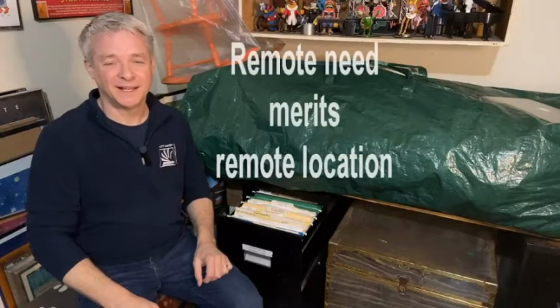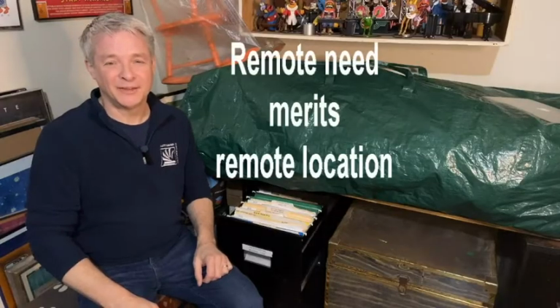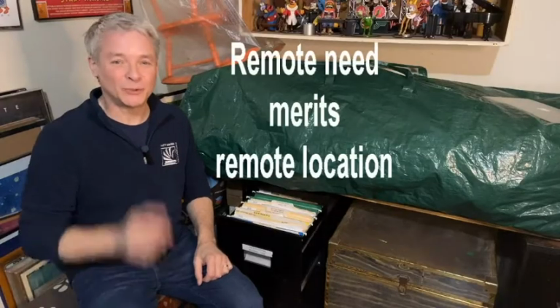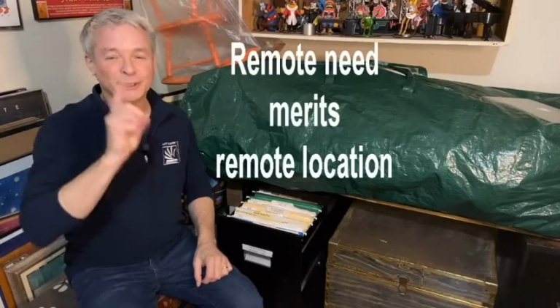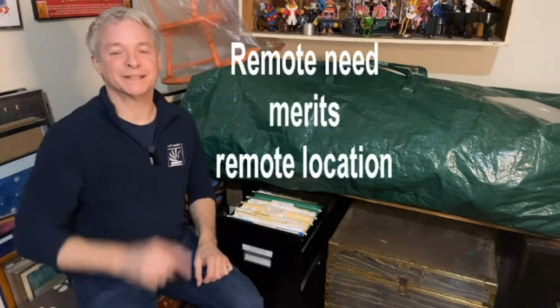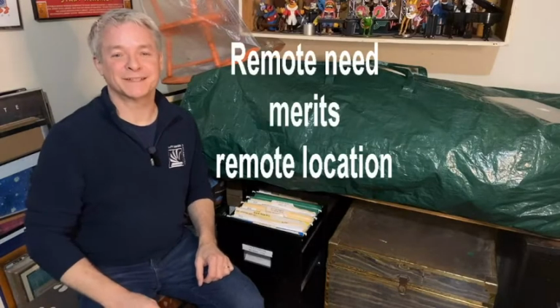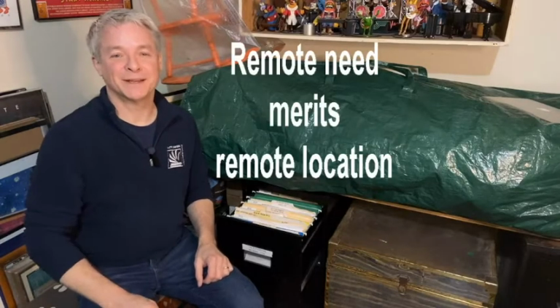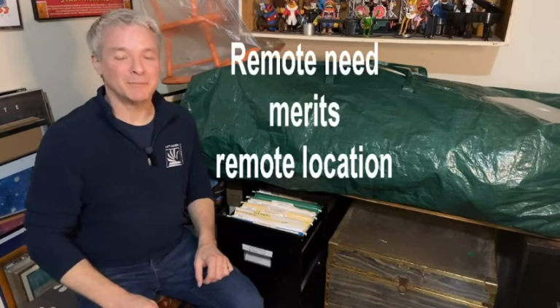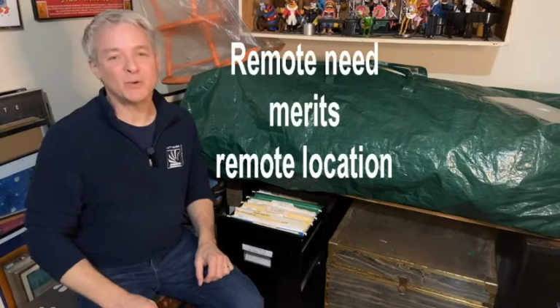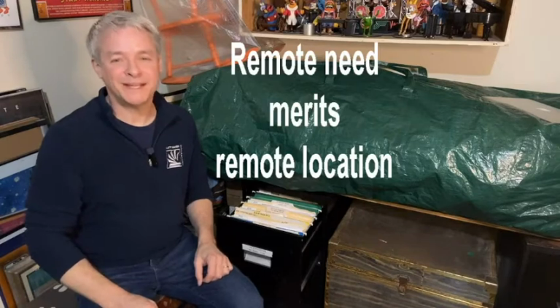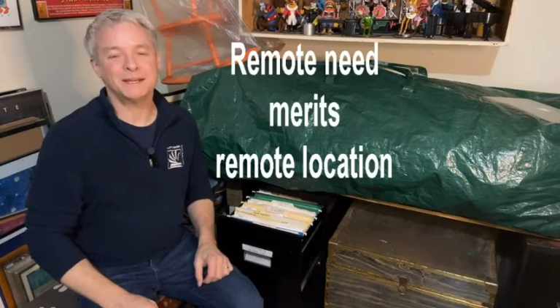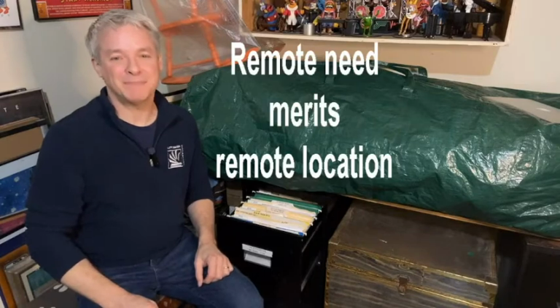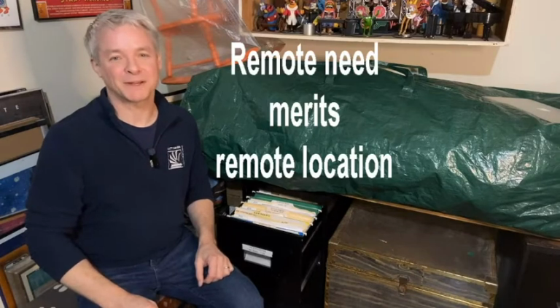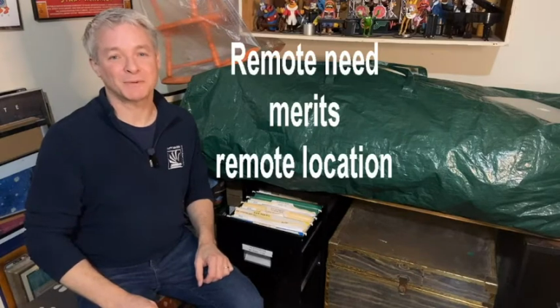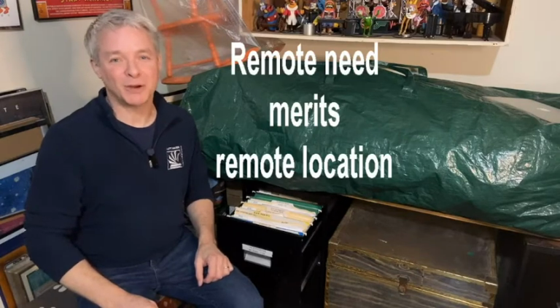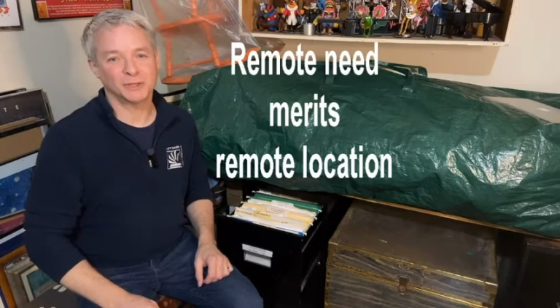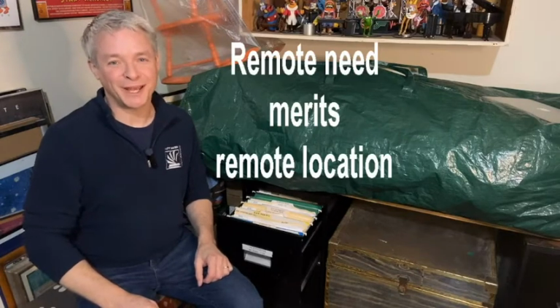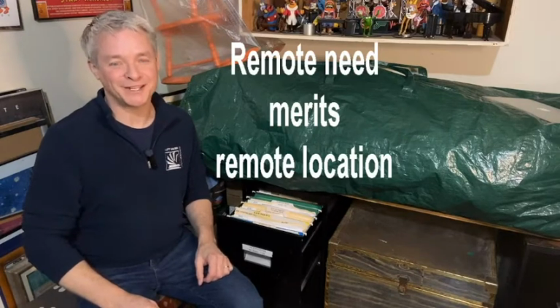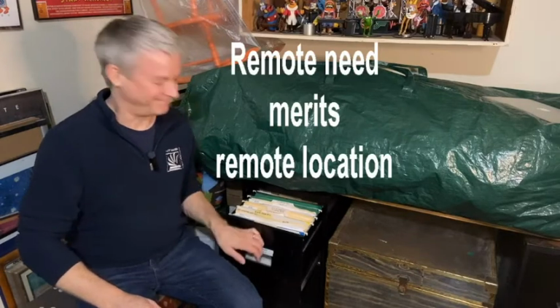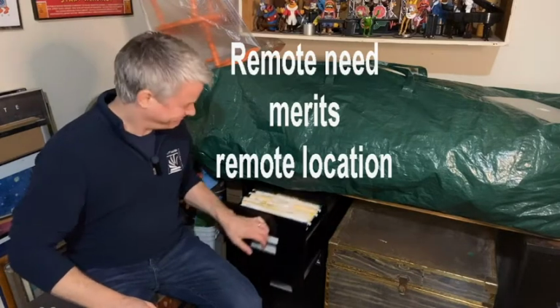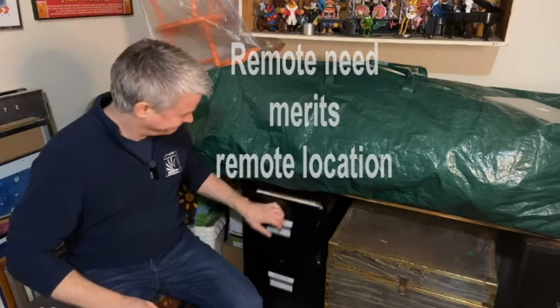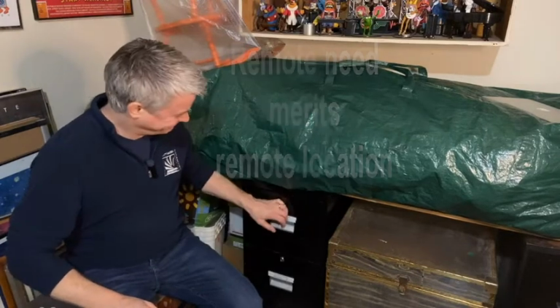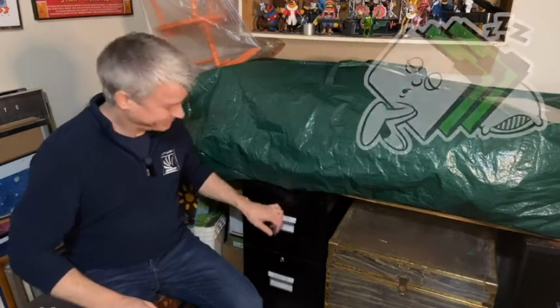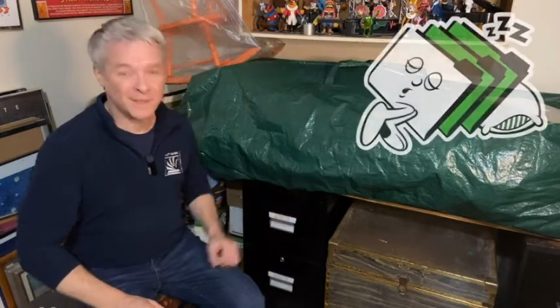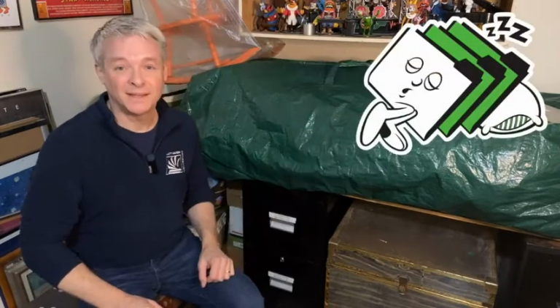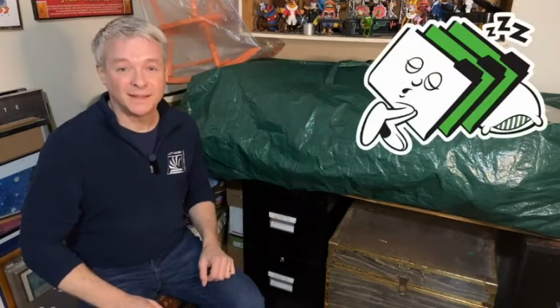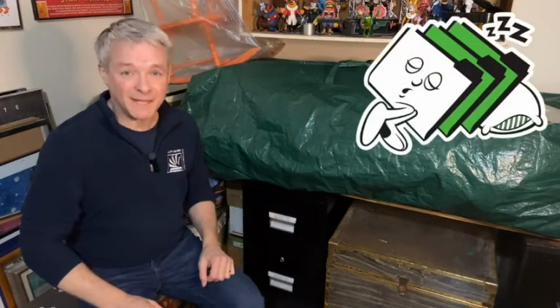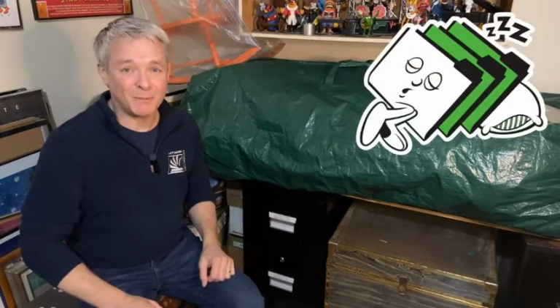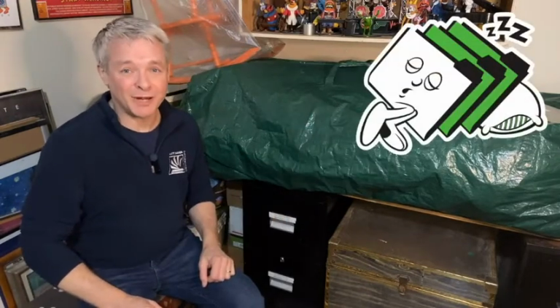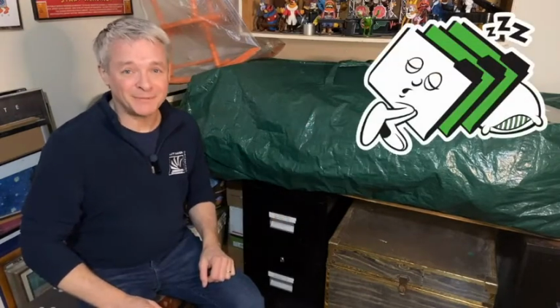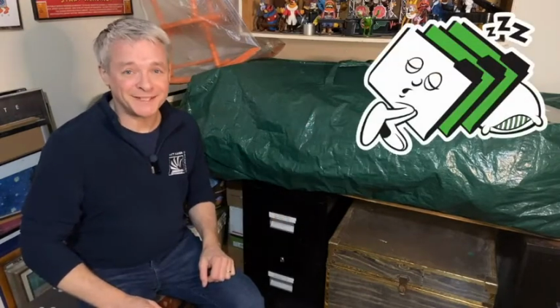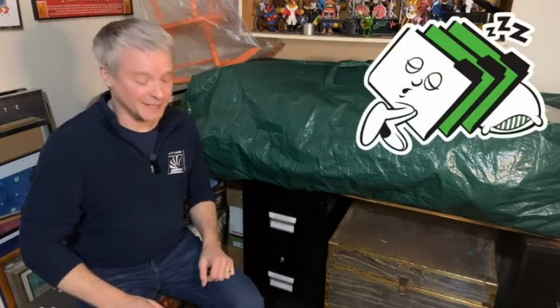The rule is: remote need merits remote location. They can be woken up if necessary.